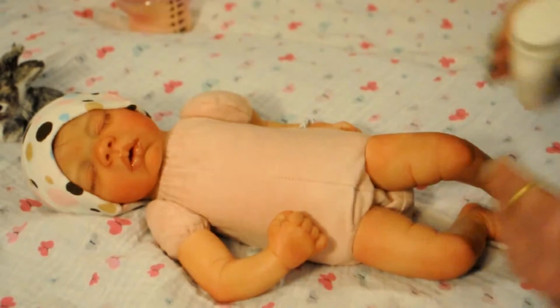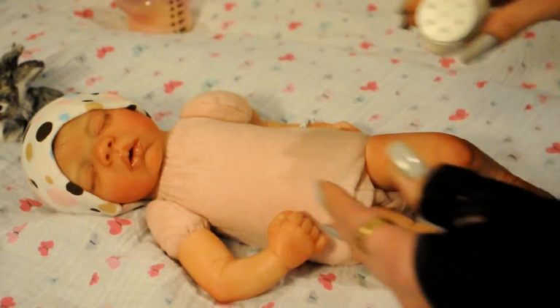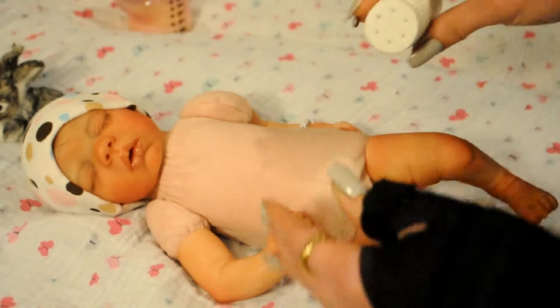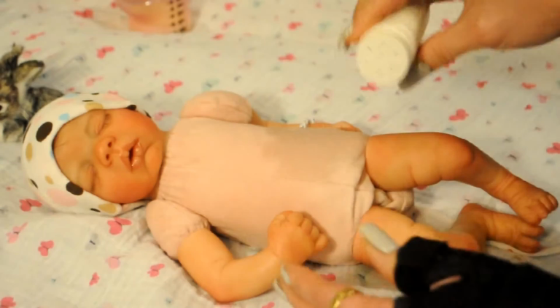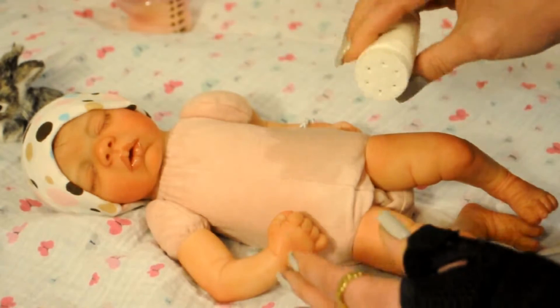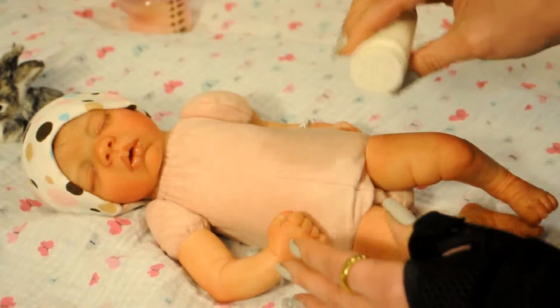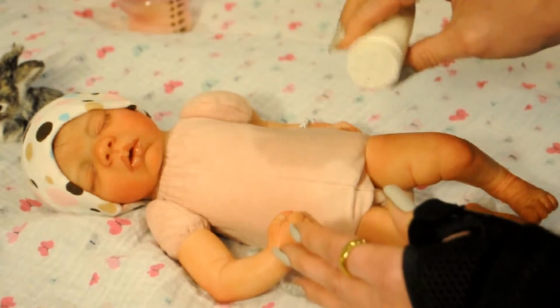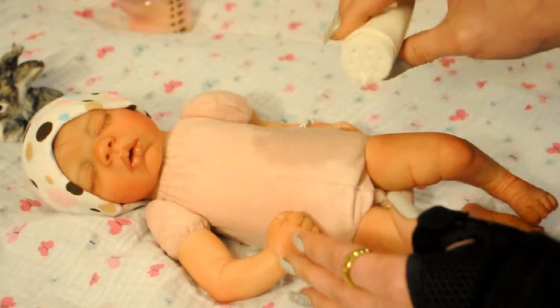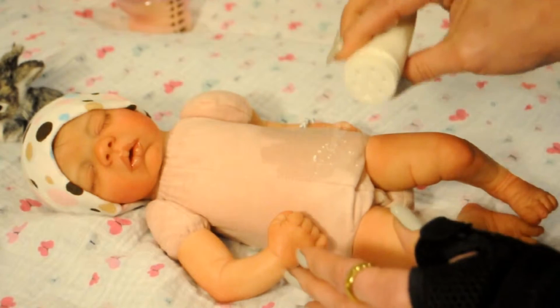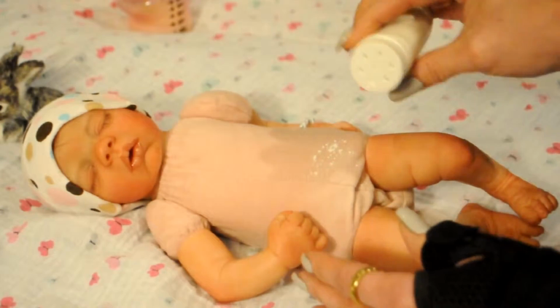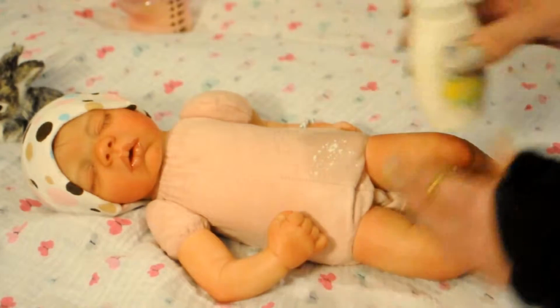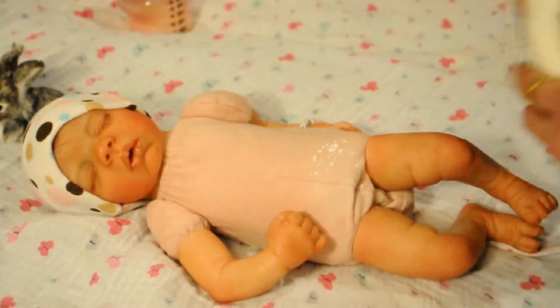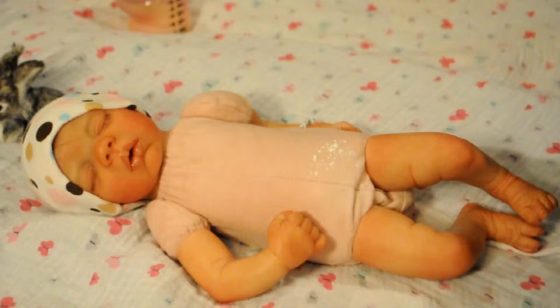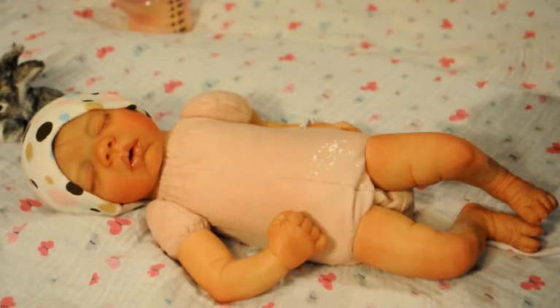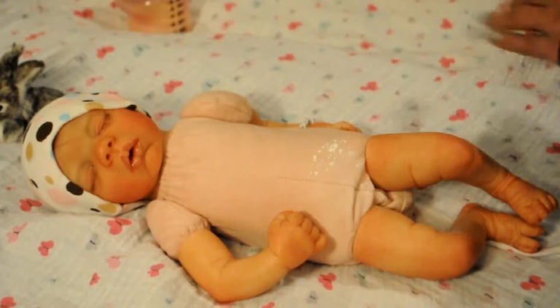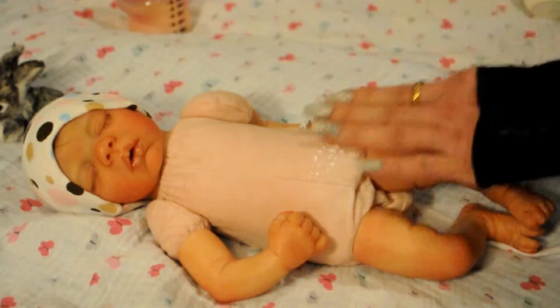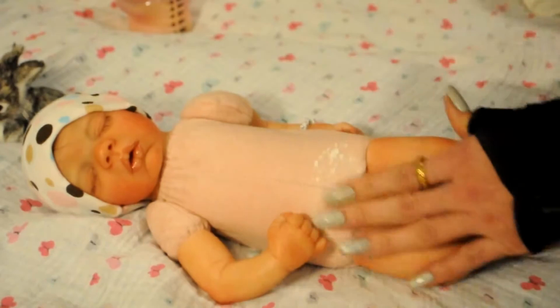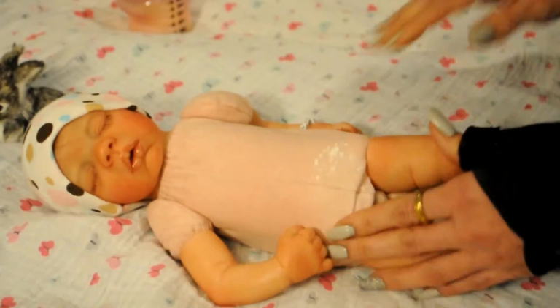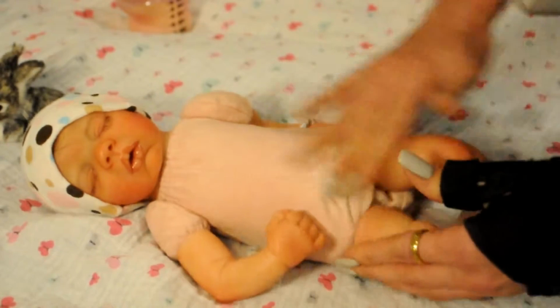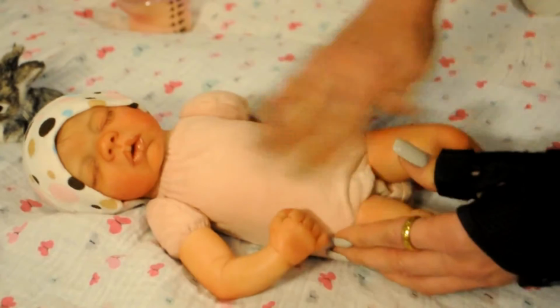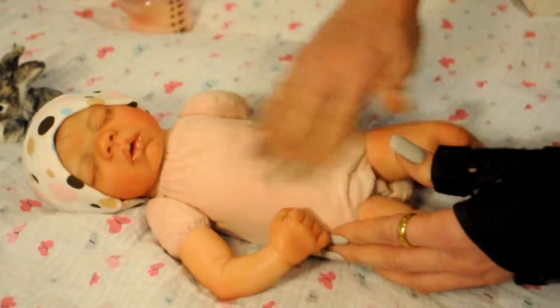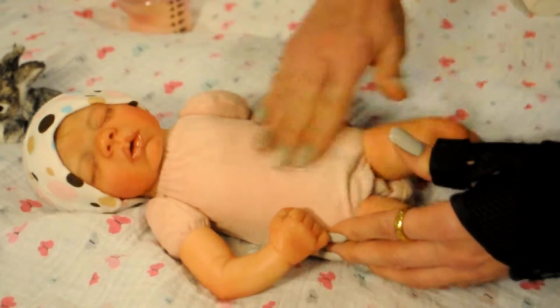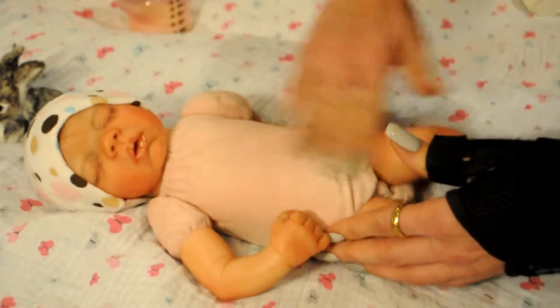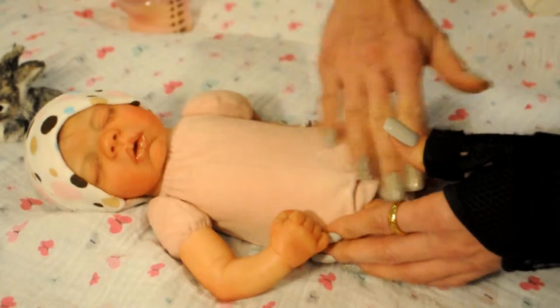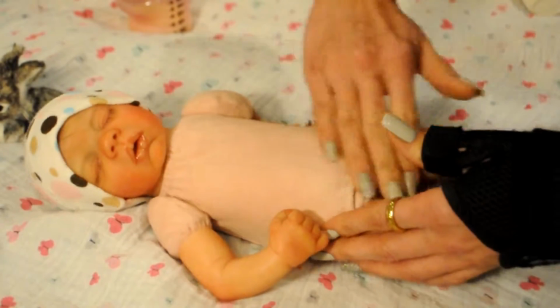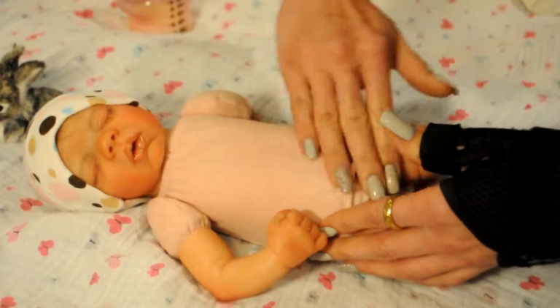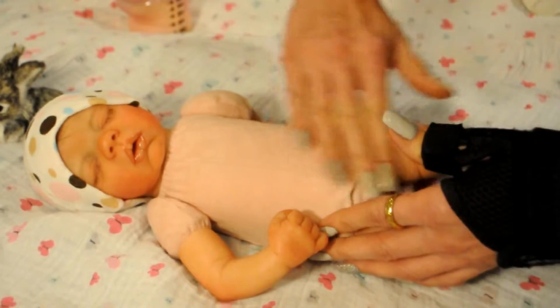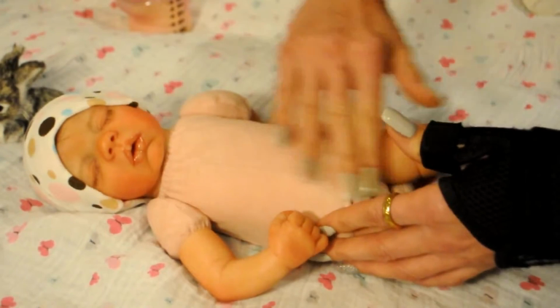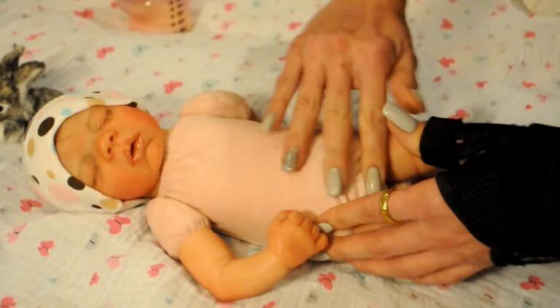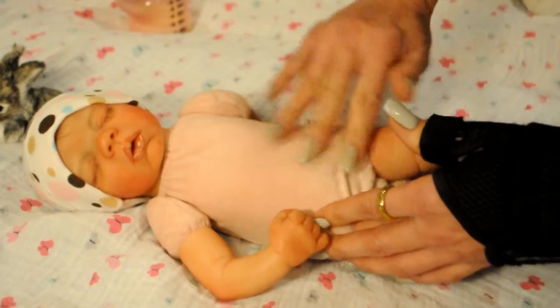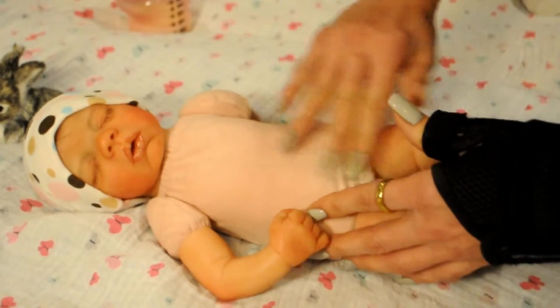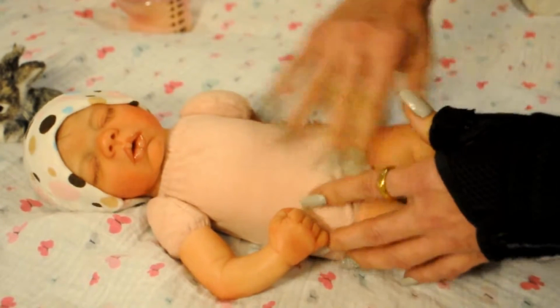I'm just going to put a little bit of powder on her, just so she smells good.